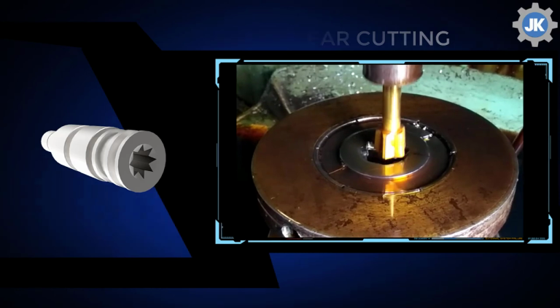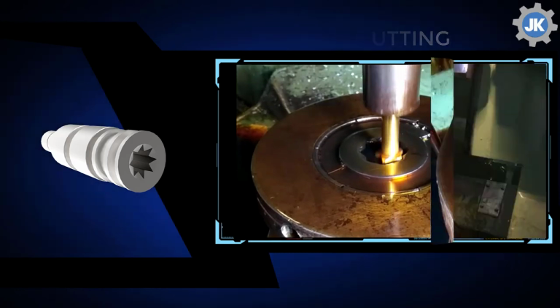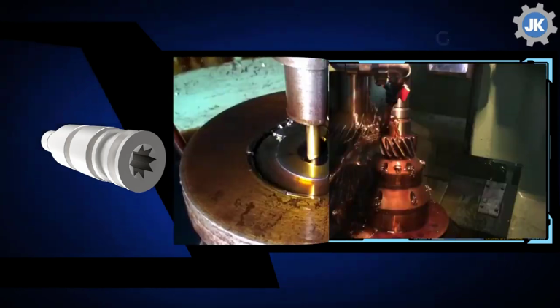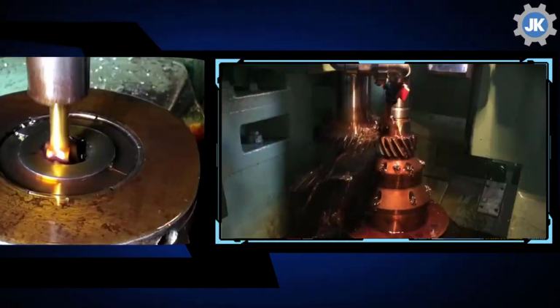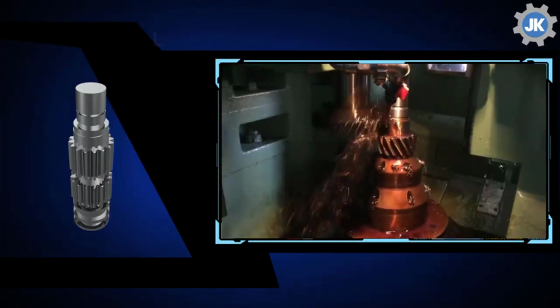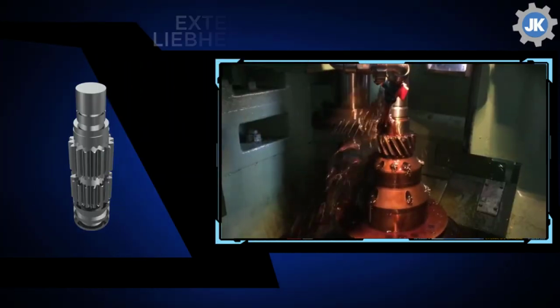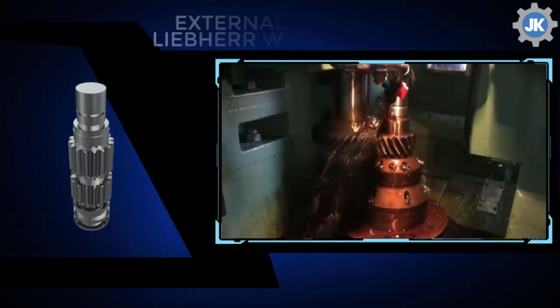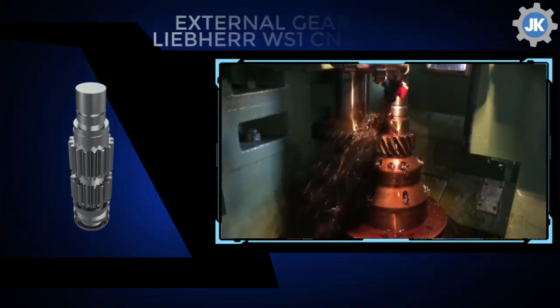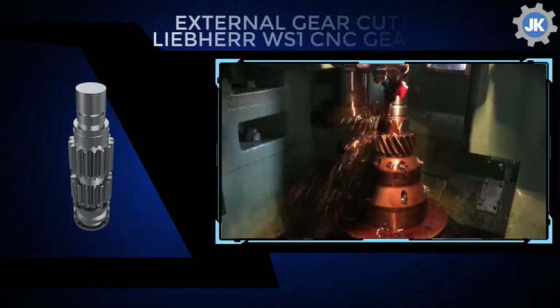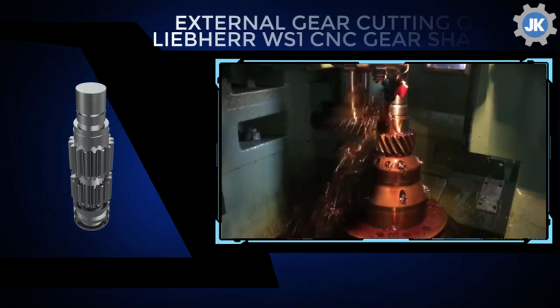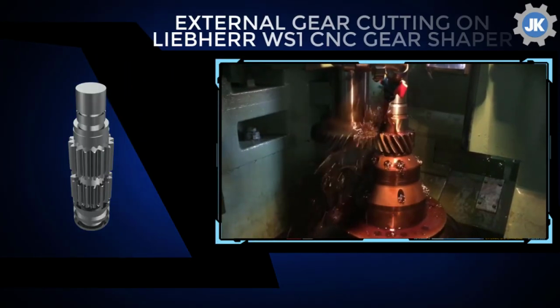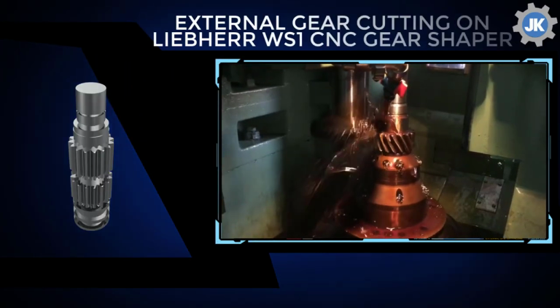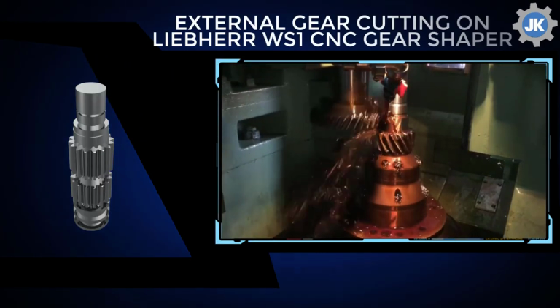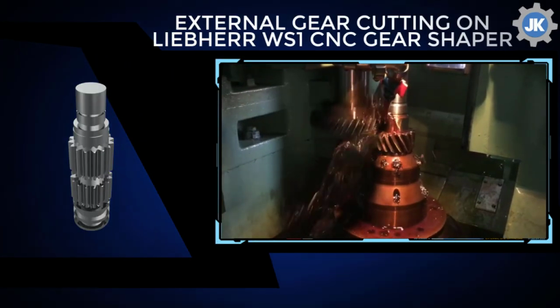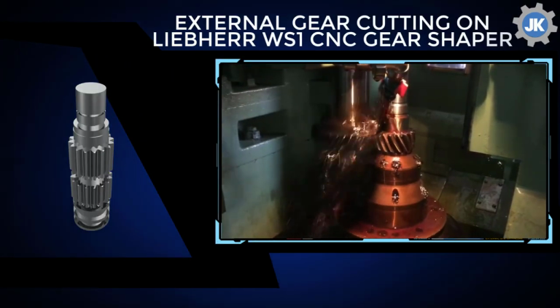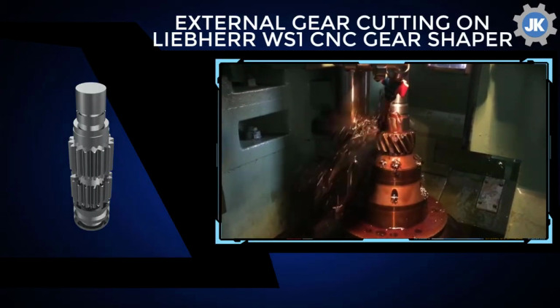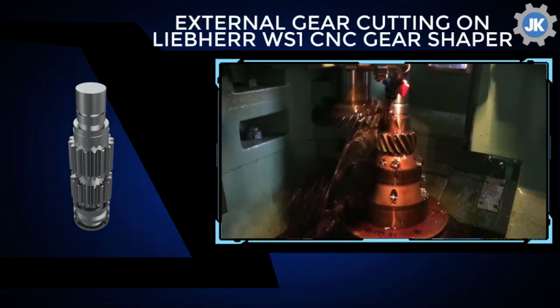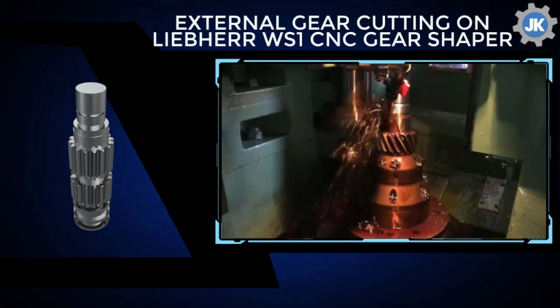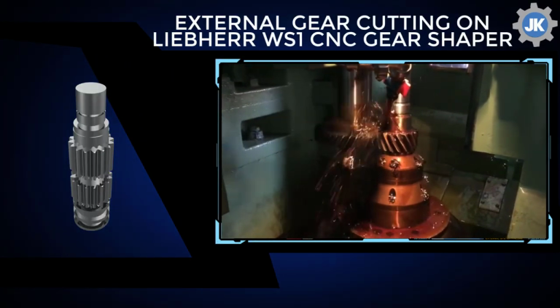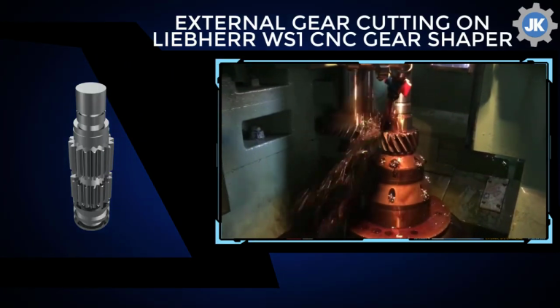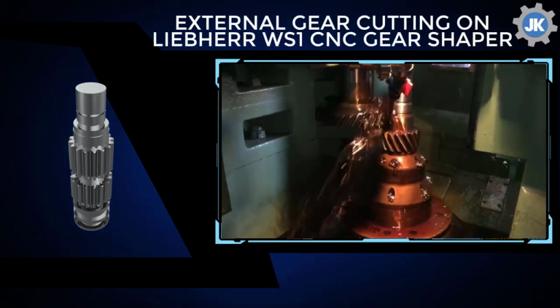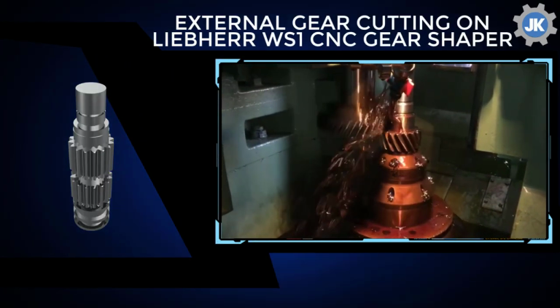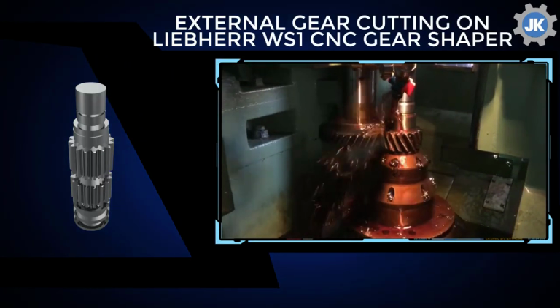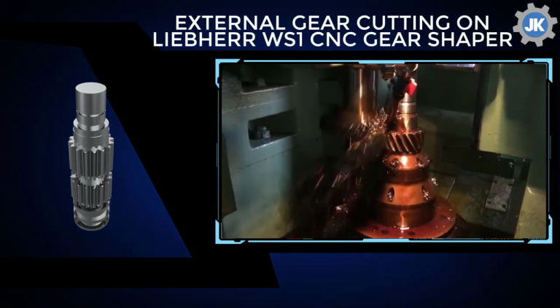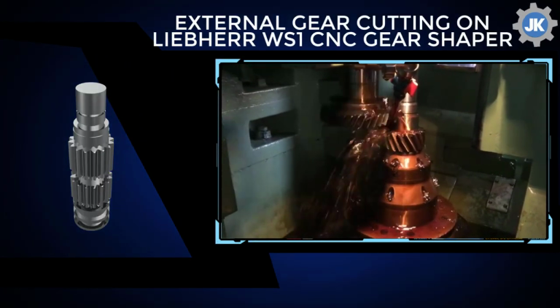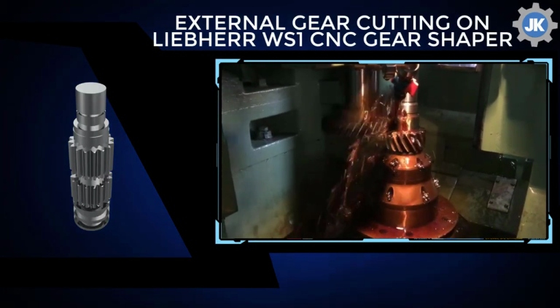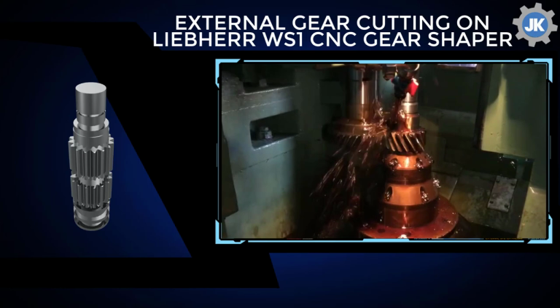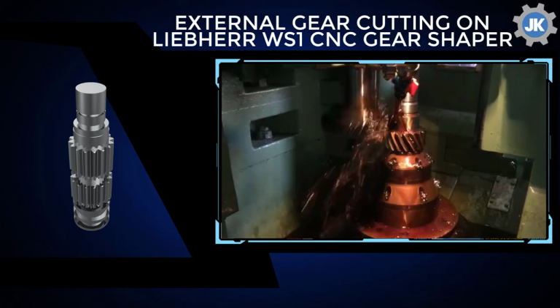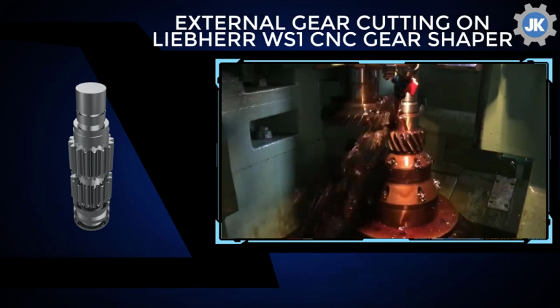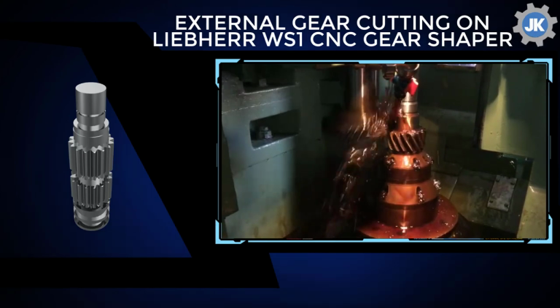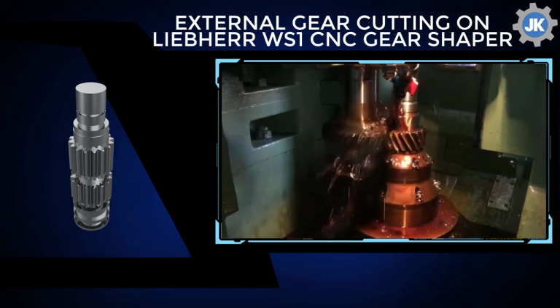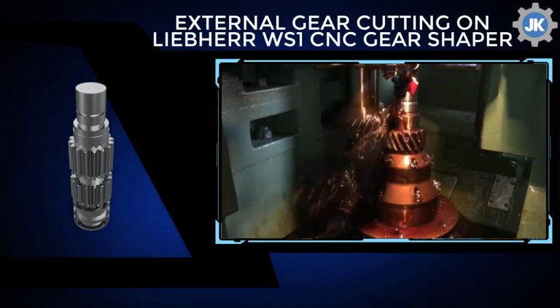The external gears are cut on CNC Leap Air gear shapers and hobbers; this results in the lowest cost per part.